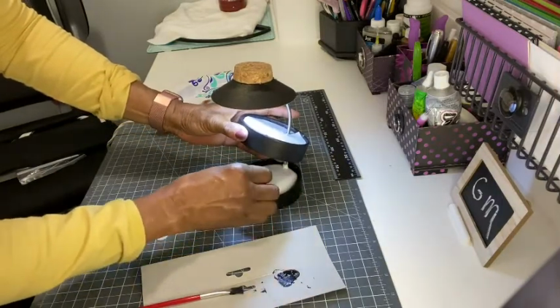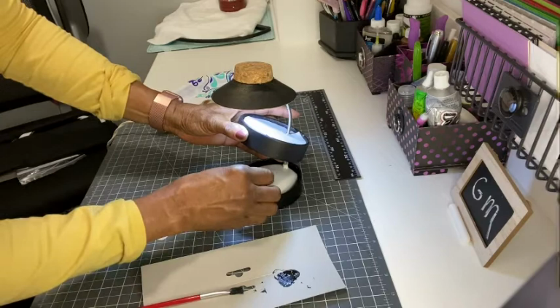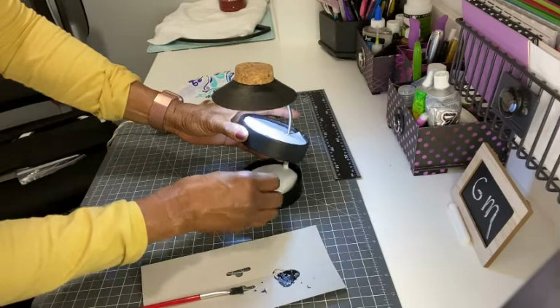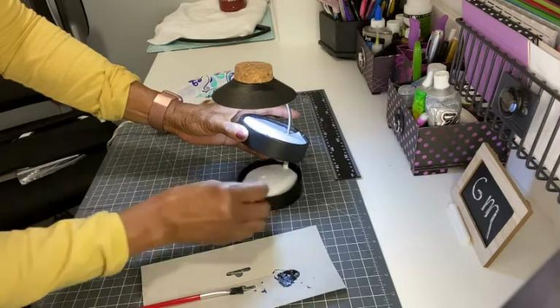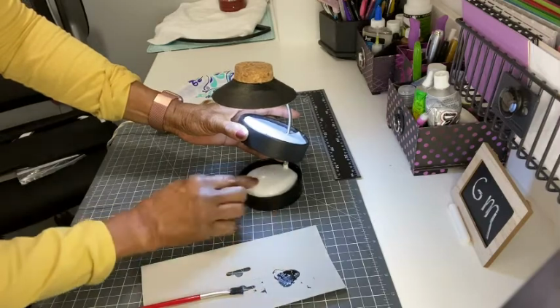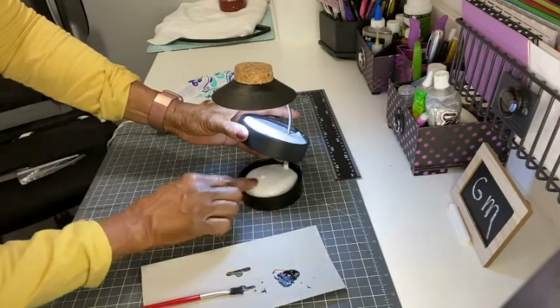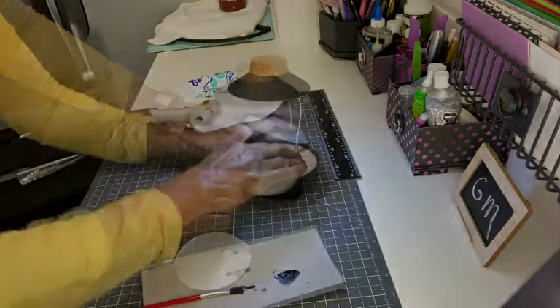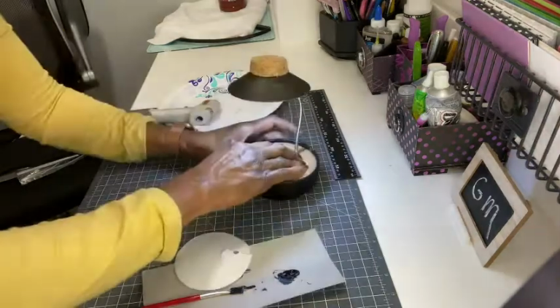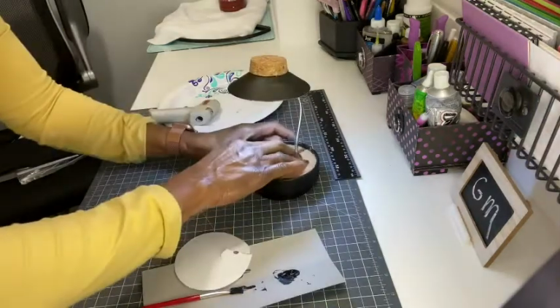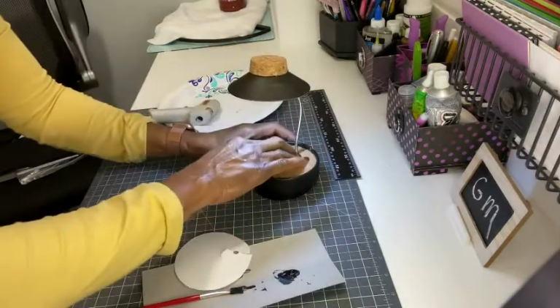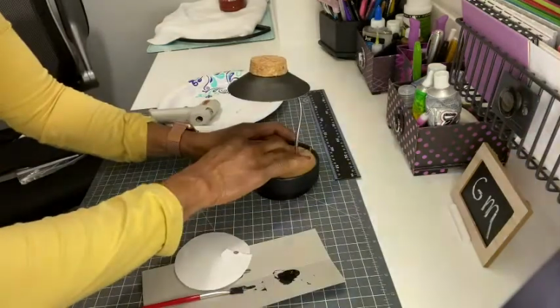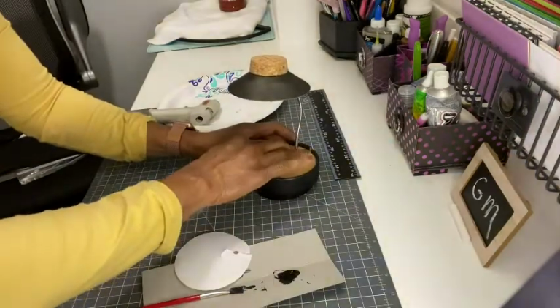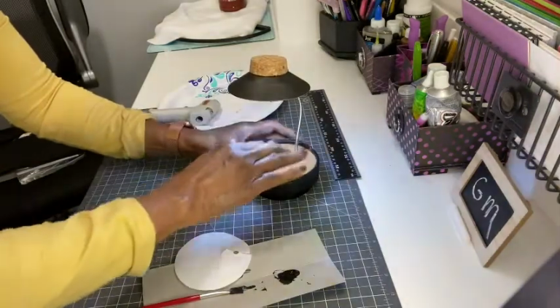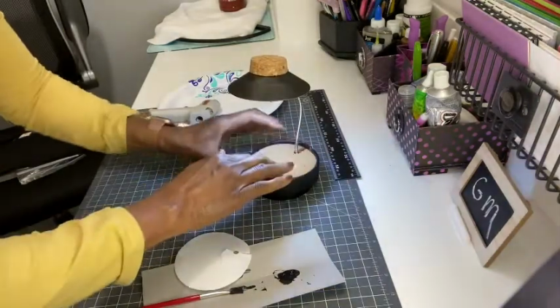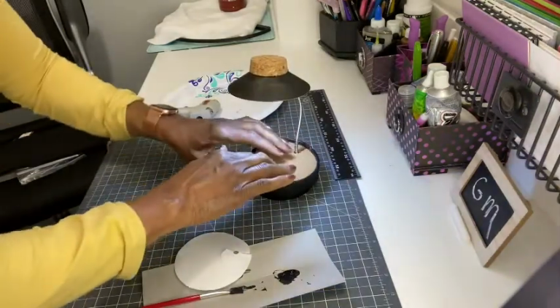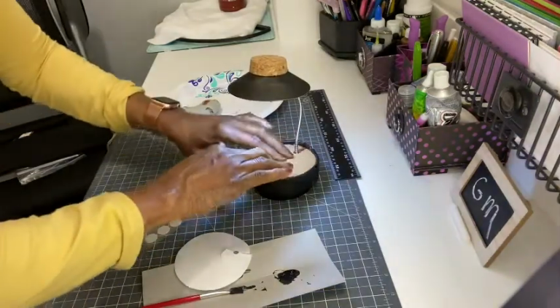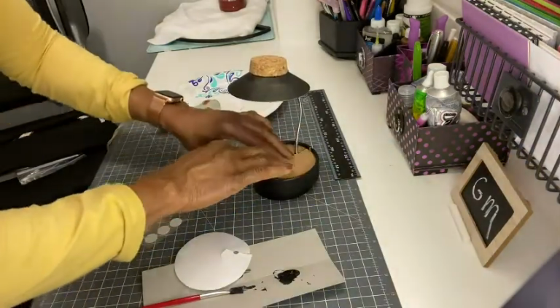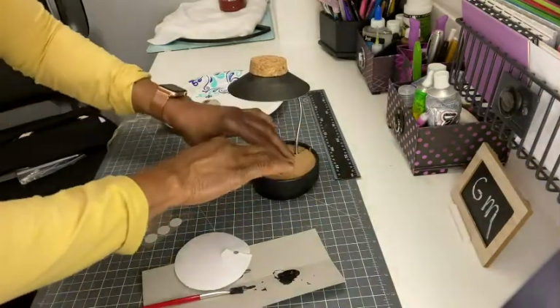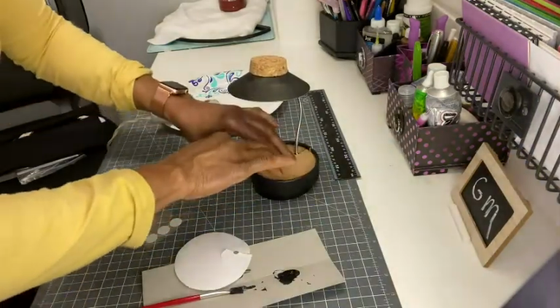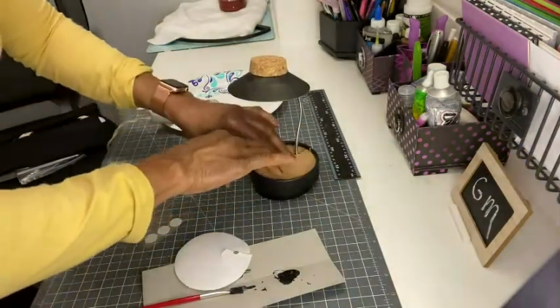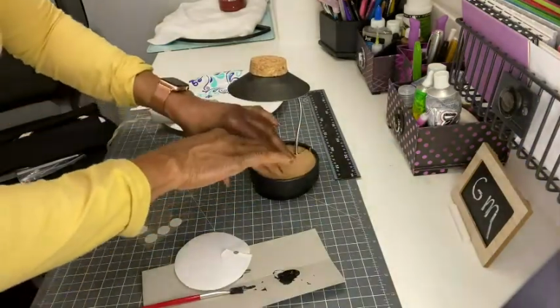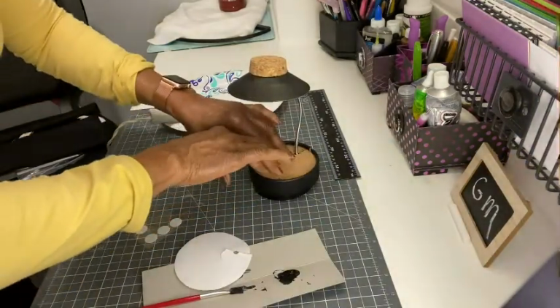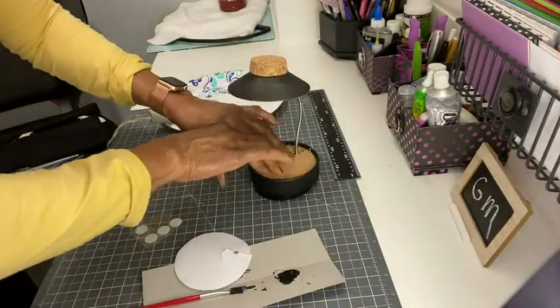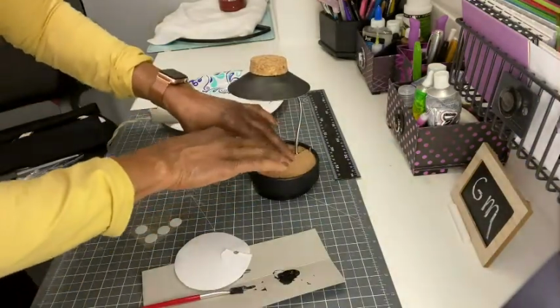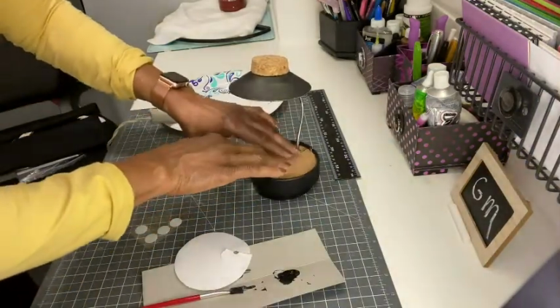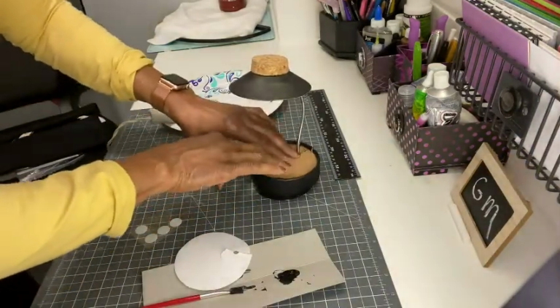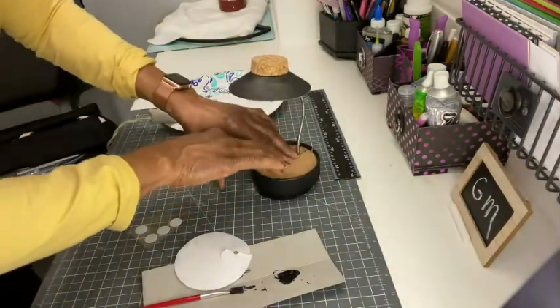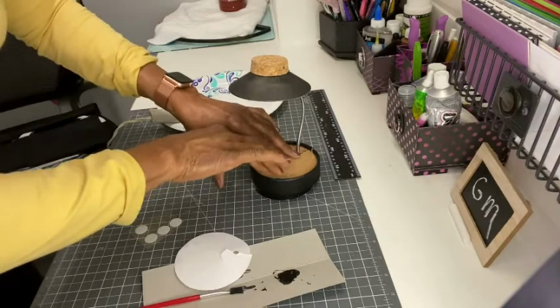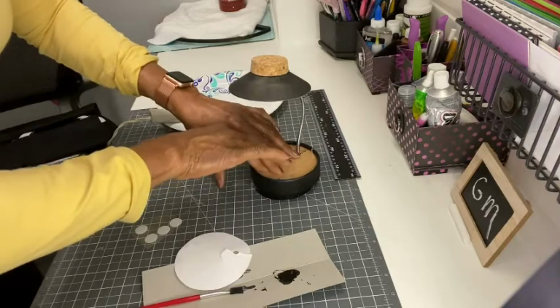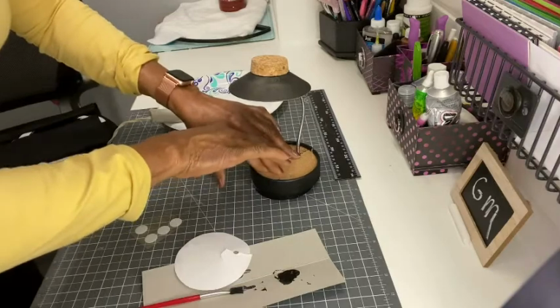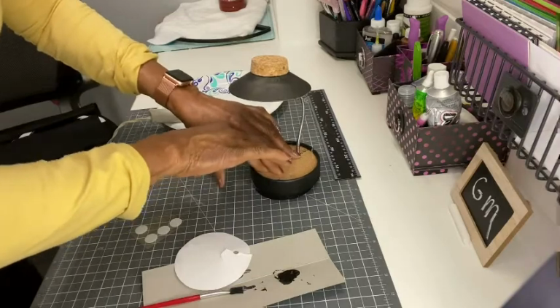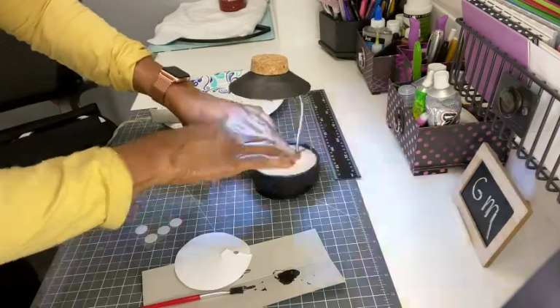So let's look to see how it turned out. Isn't it fabulous? It looks like a hat!